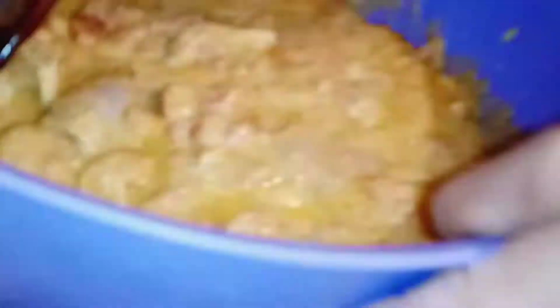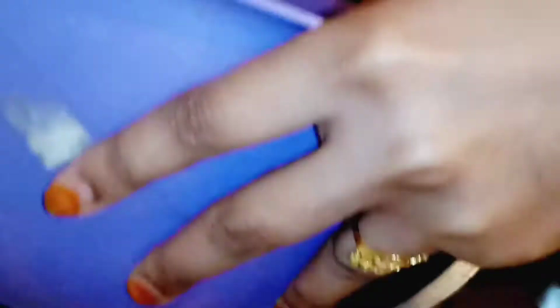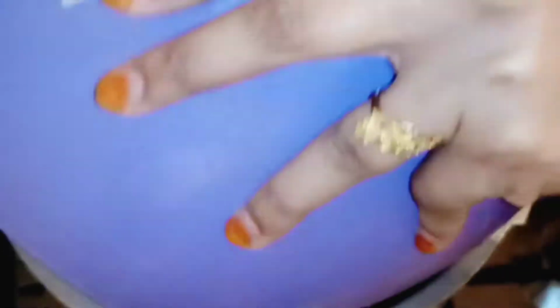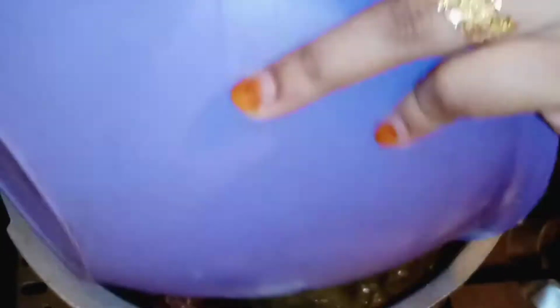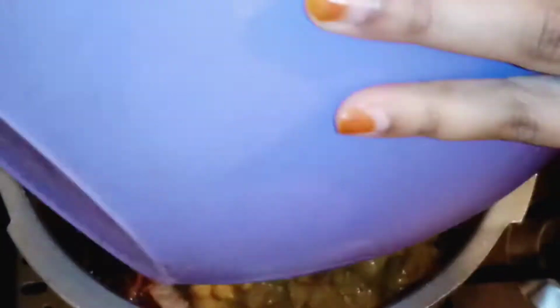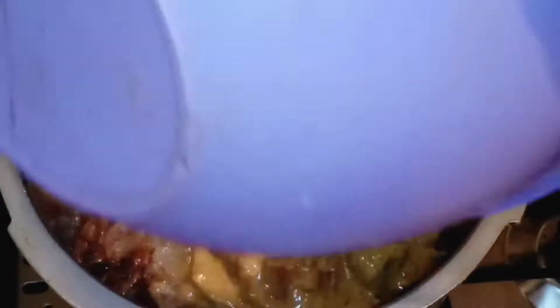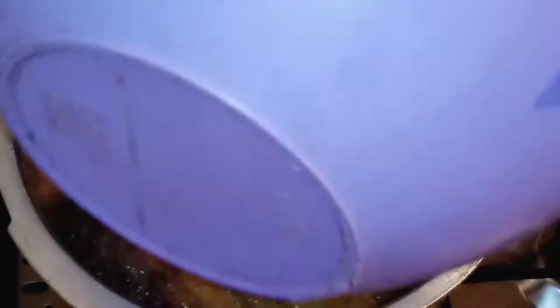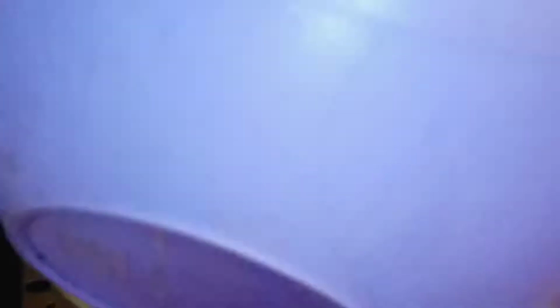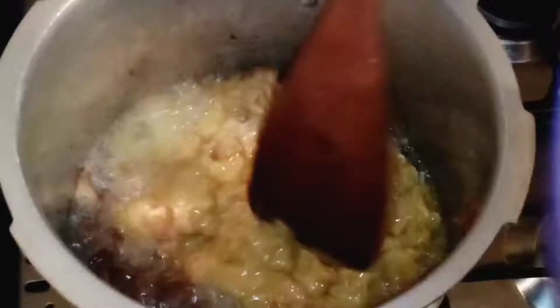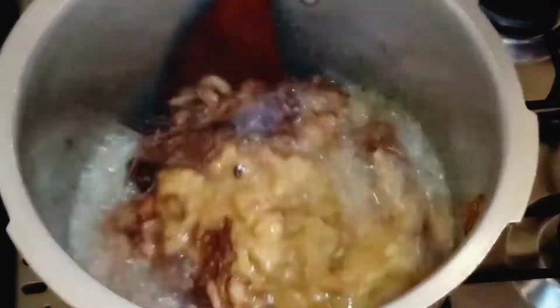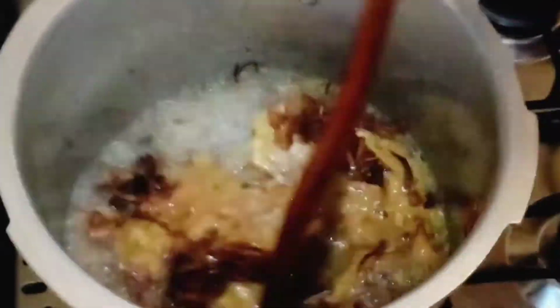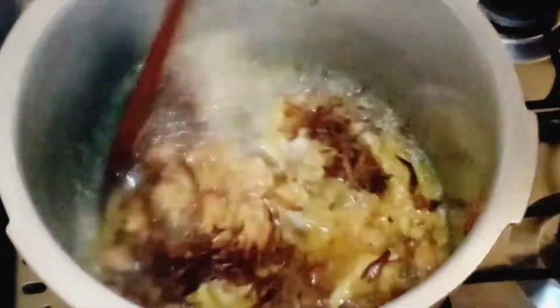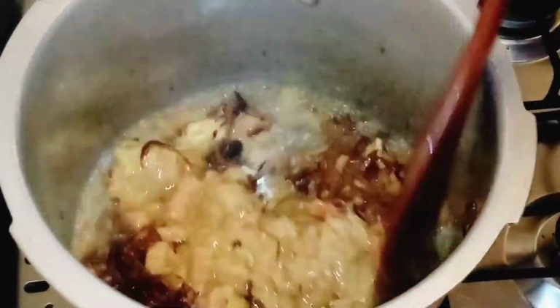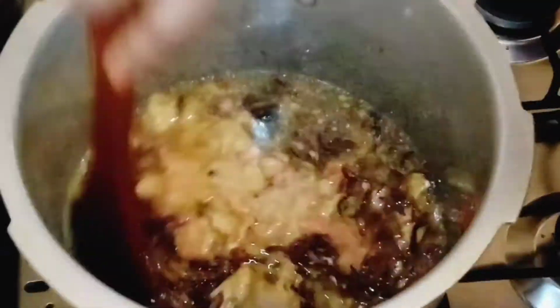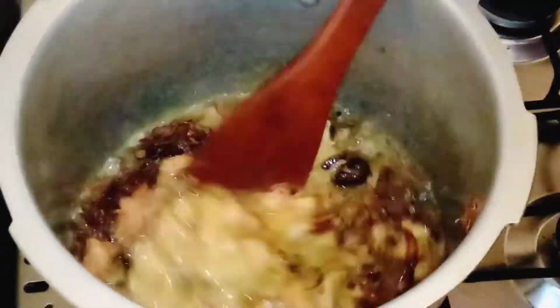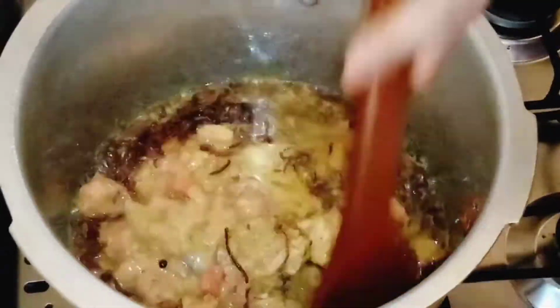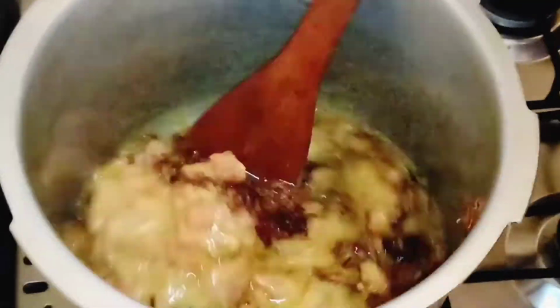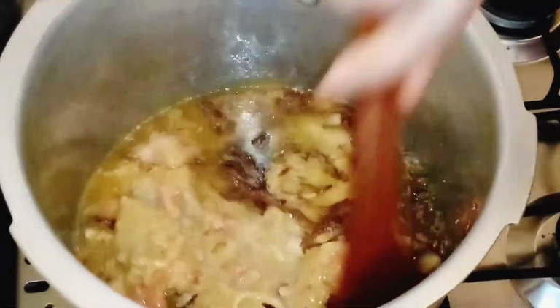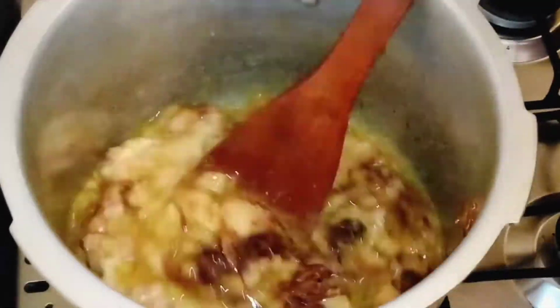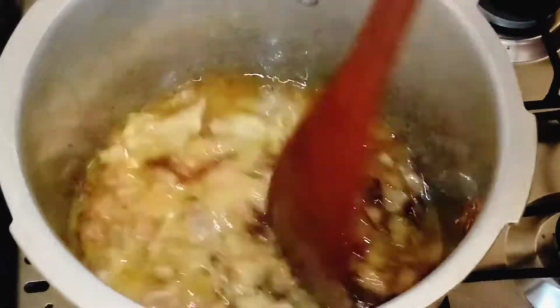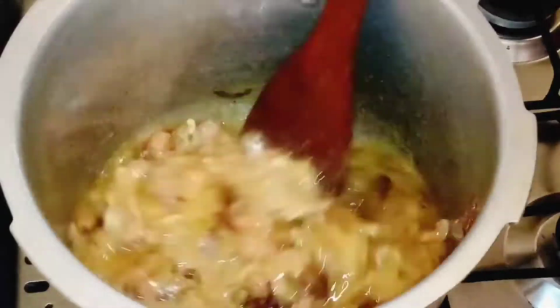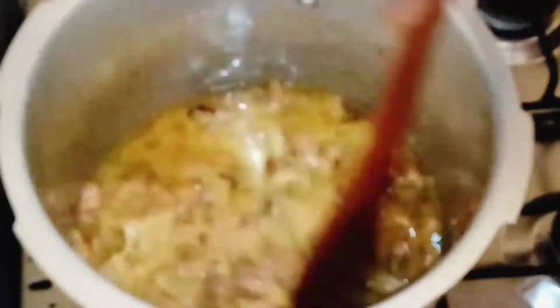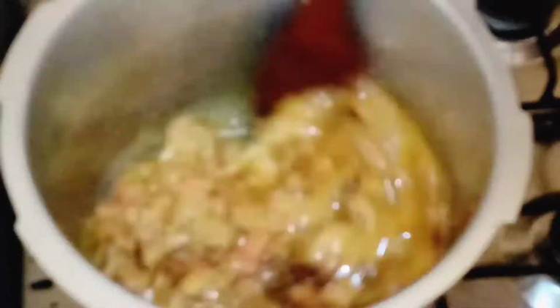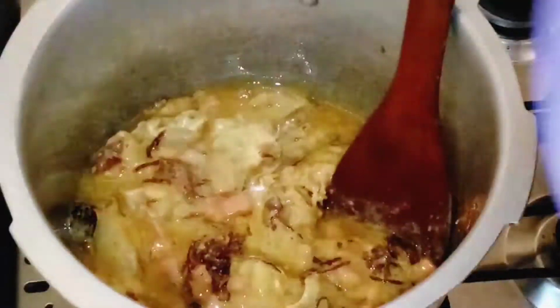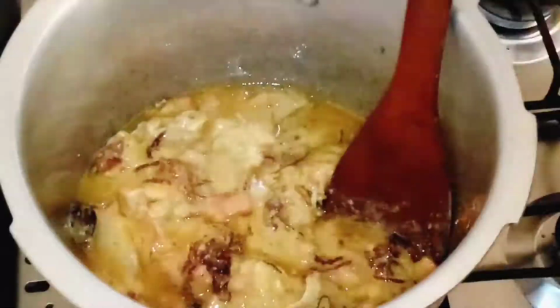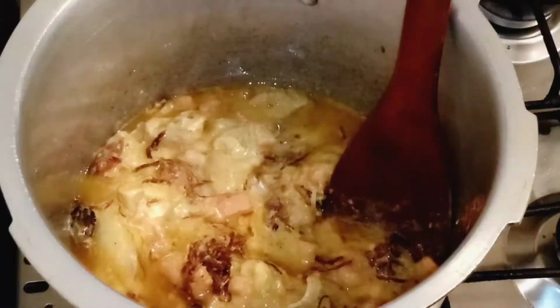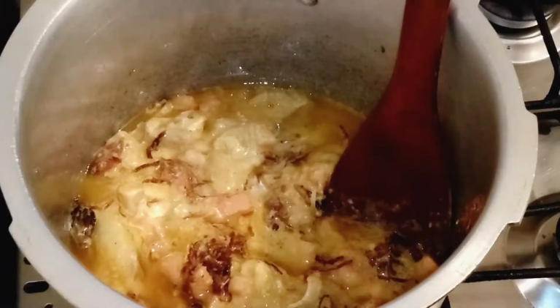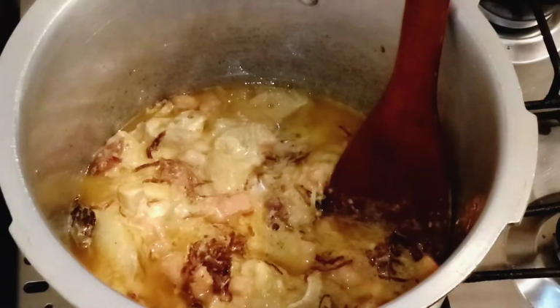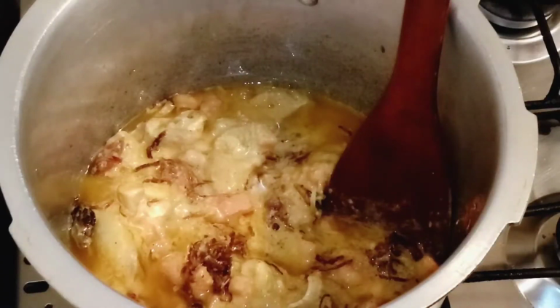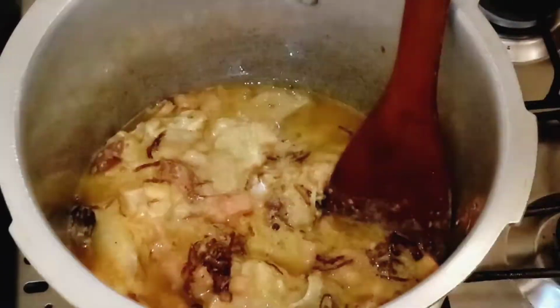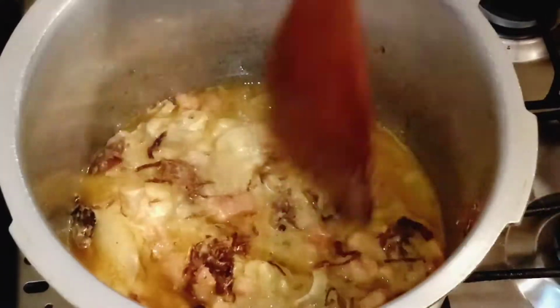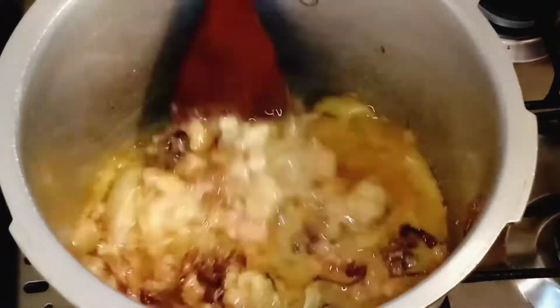Now we've made the marination with mutton, masala, and other ingredients. I'll add it all together in the pan.